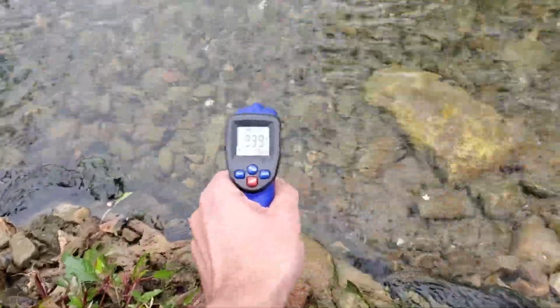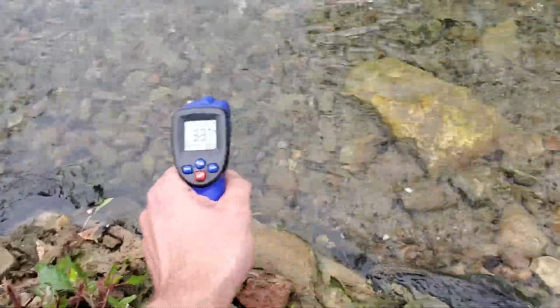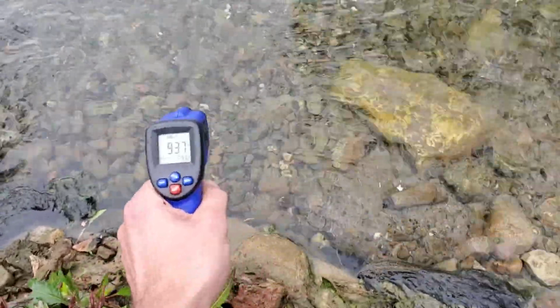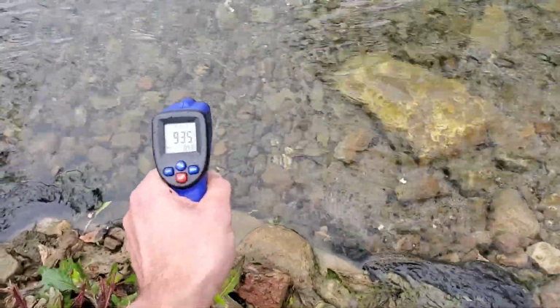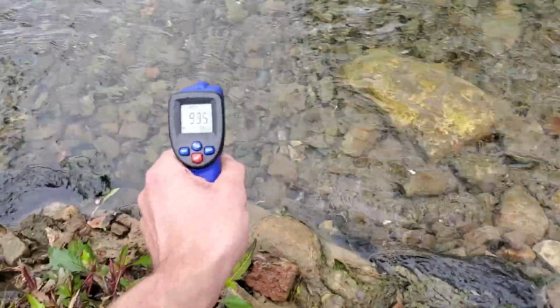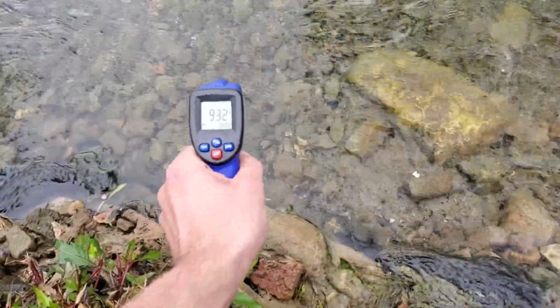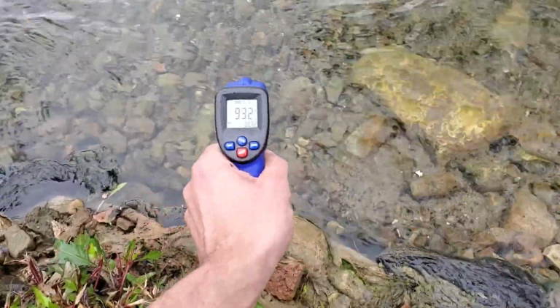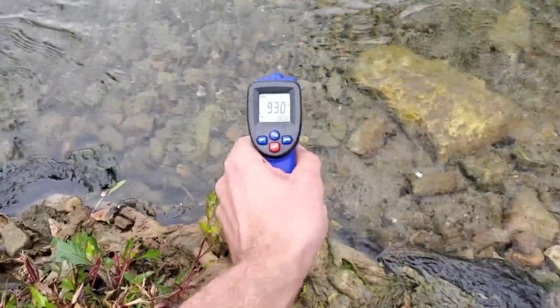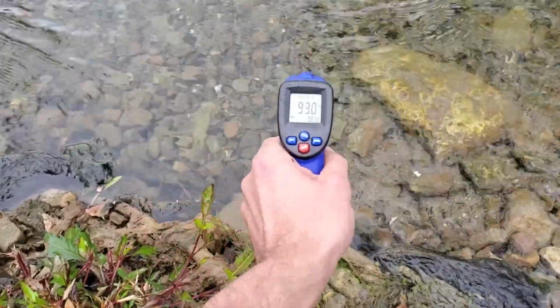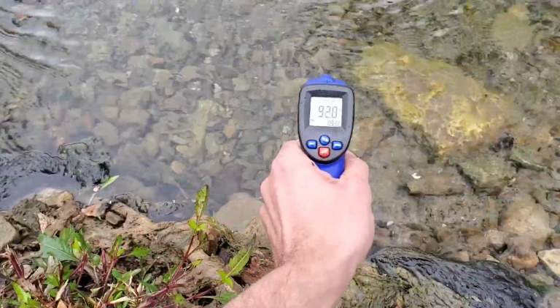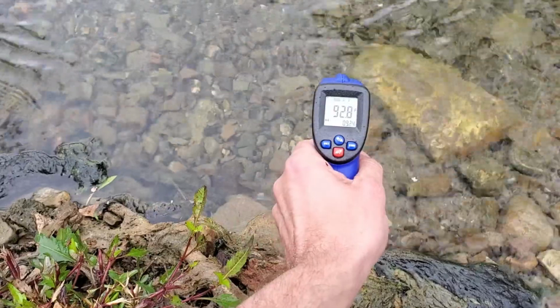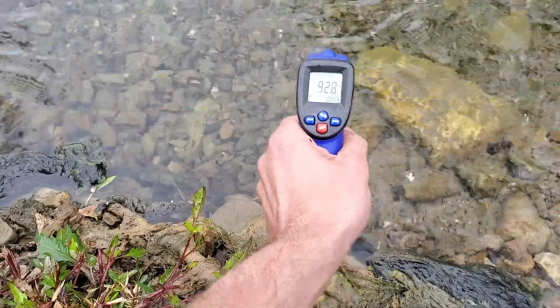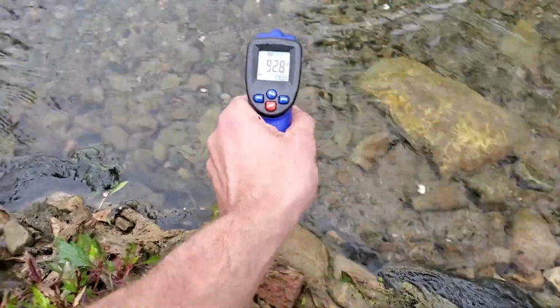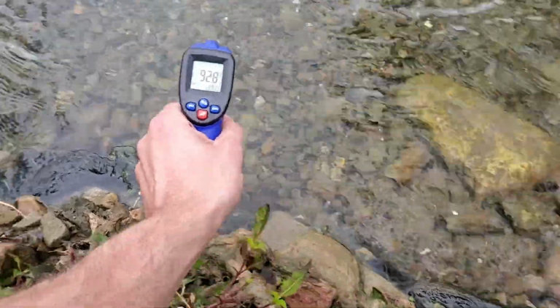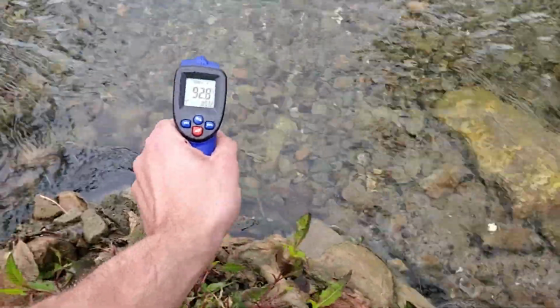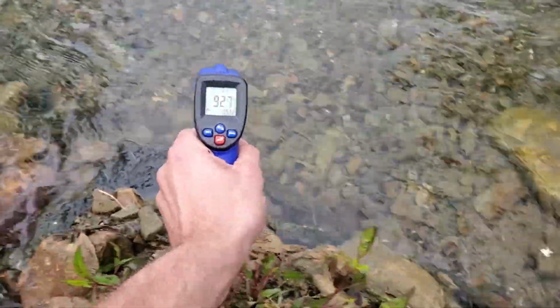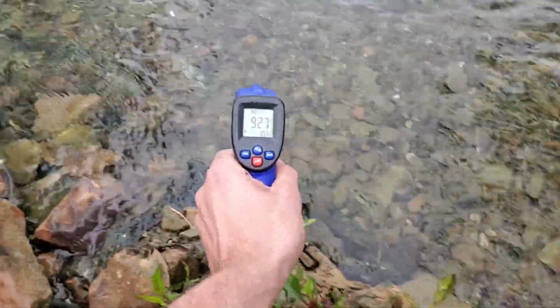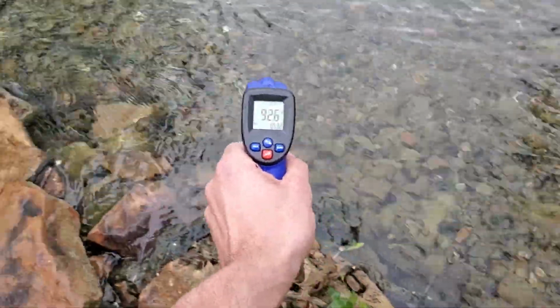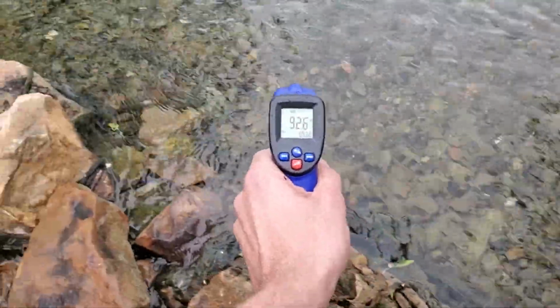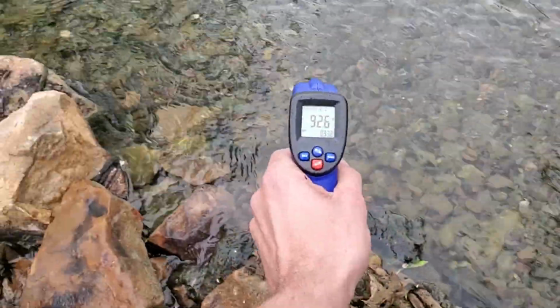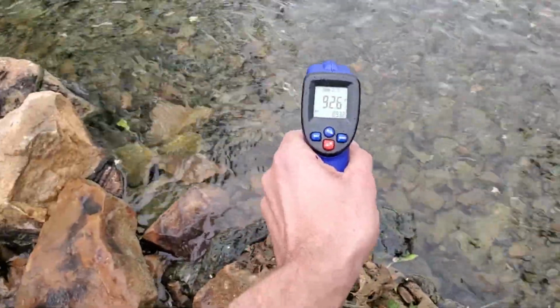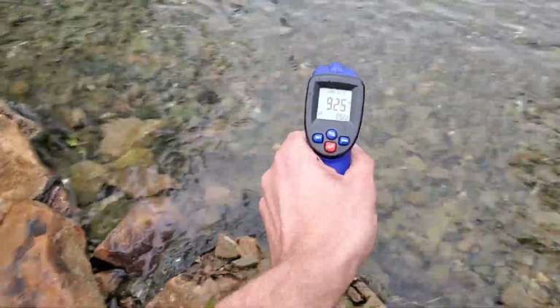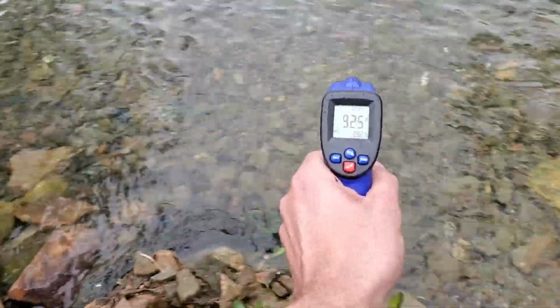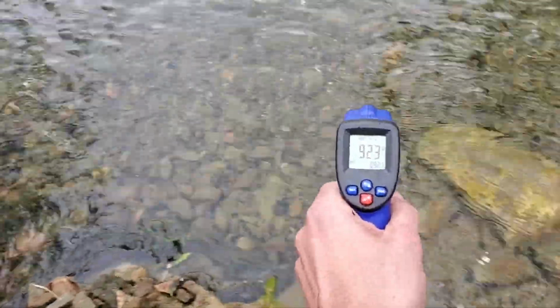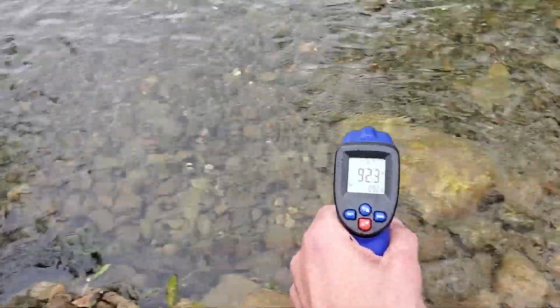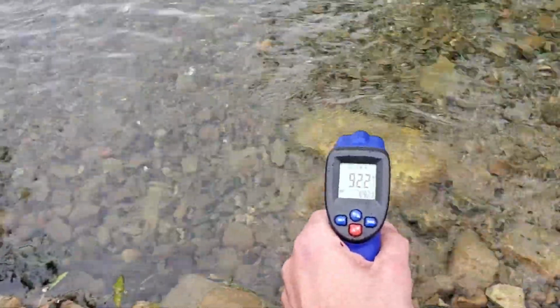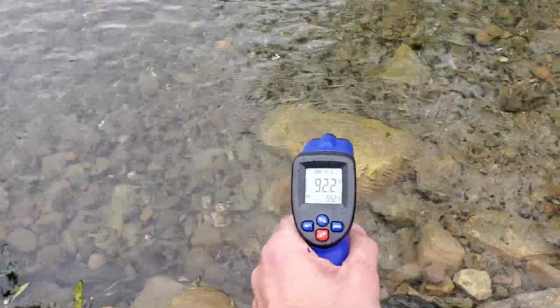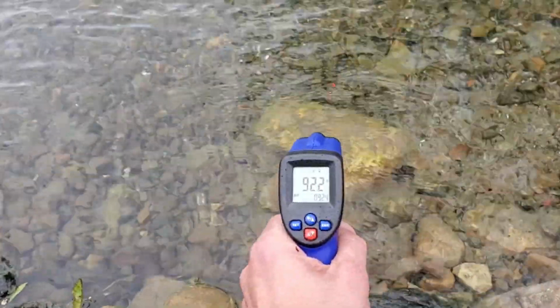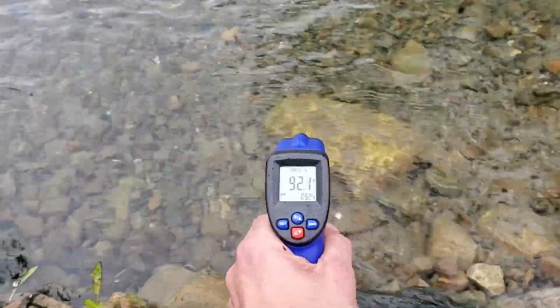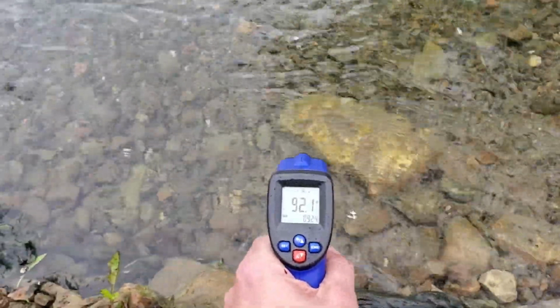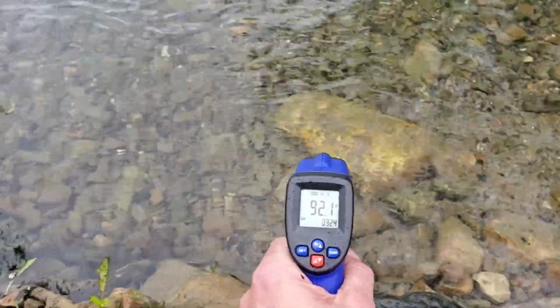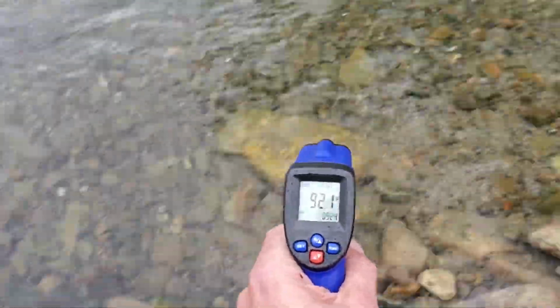Even here it's 94.5, 93 — doesn't lose much heat as it comes out.